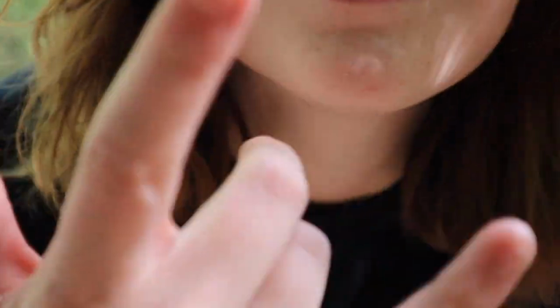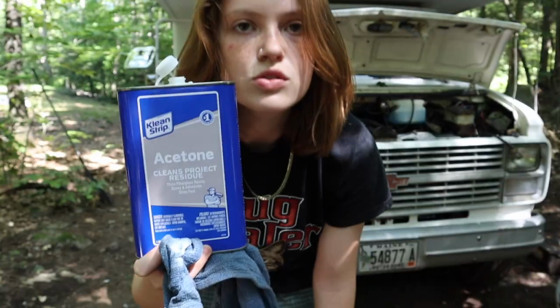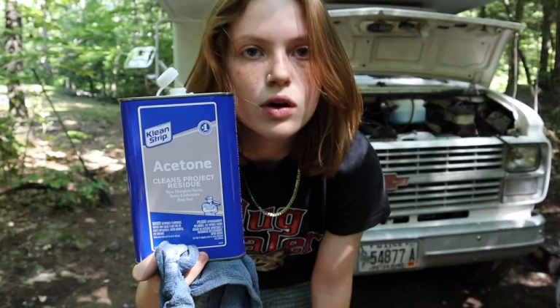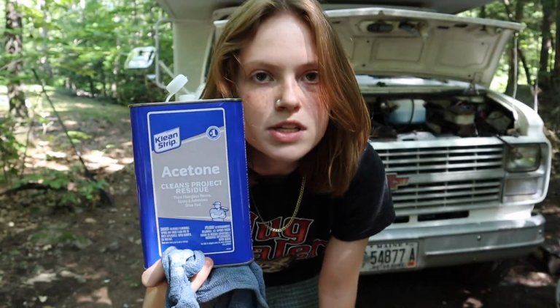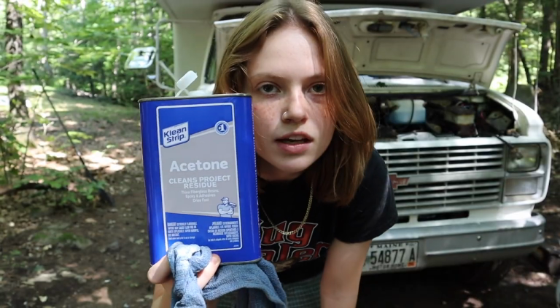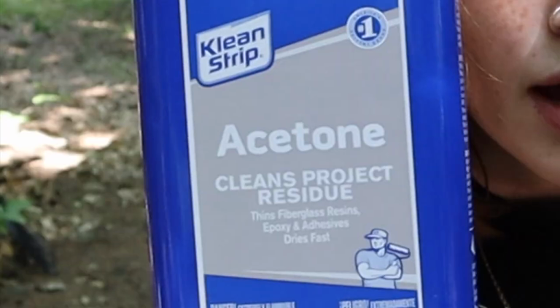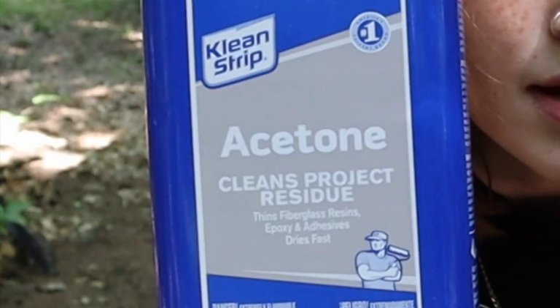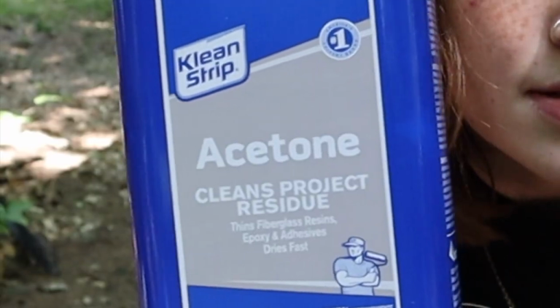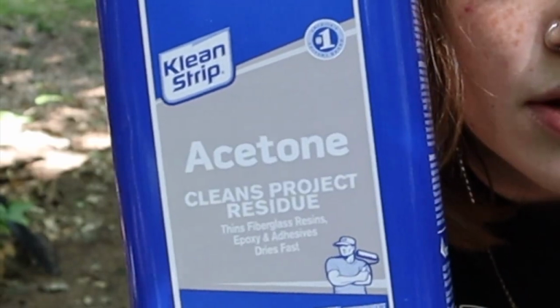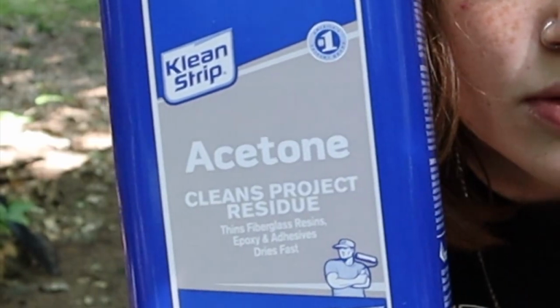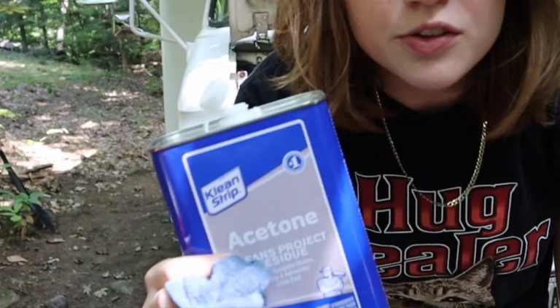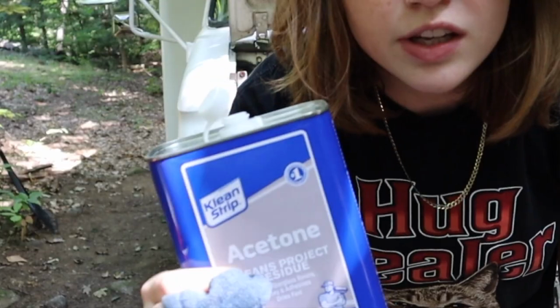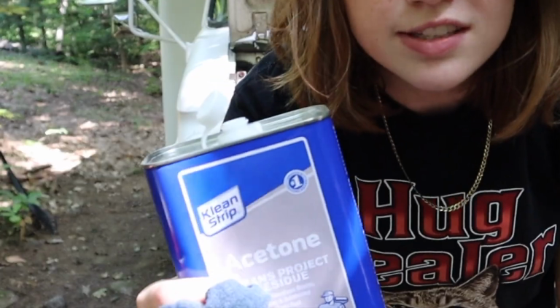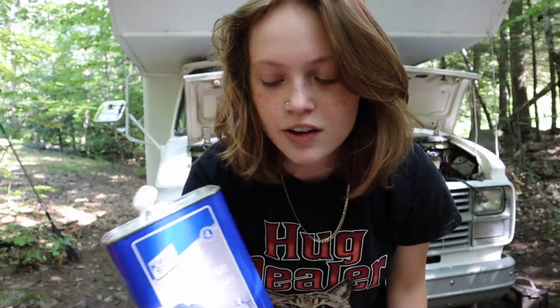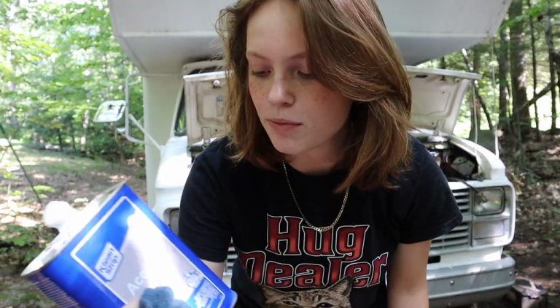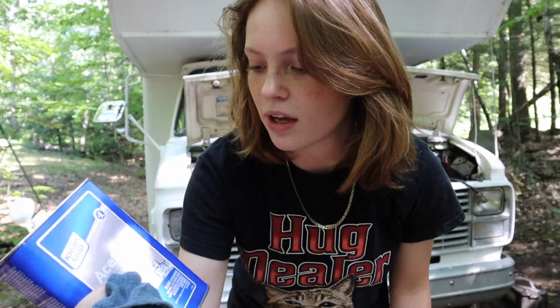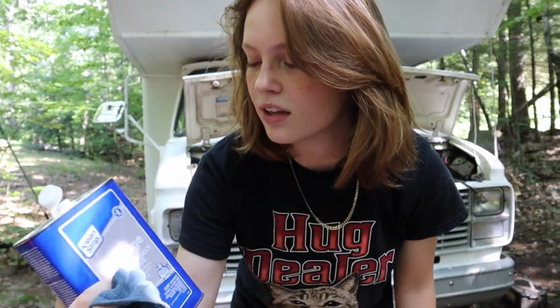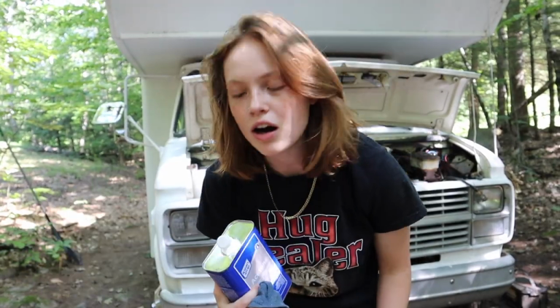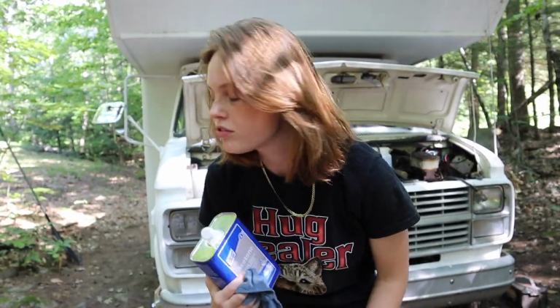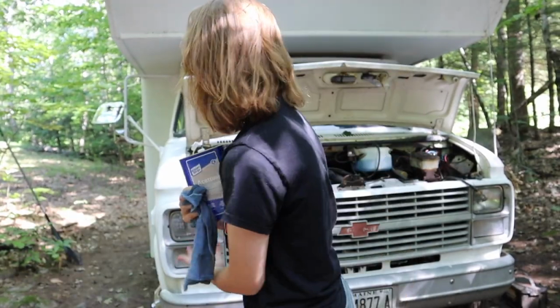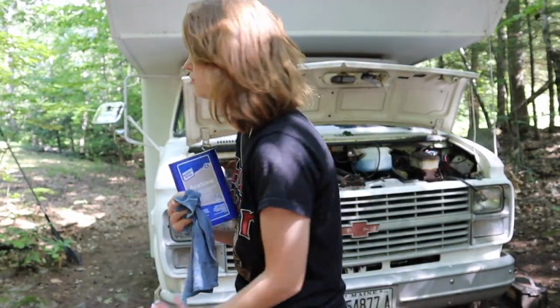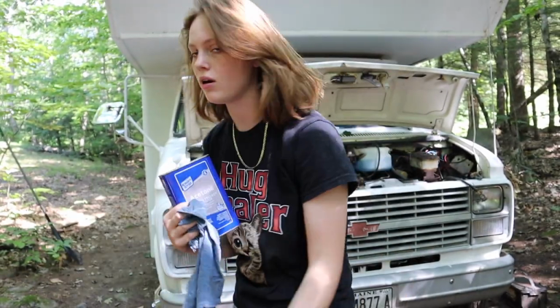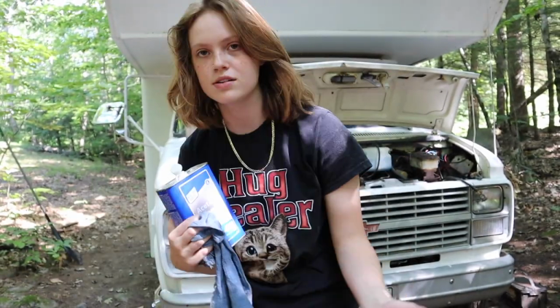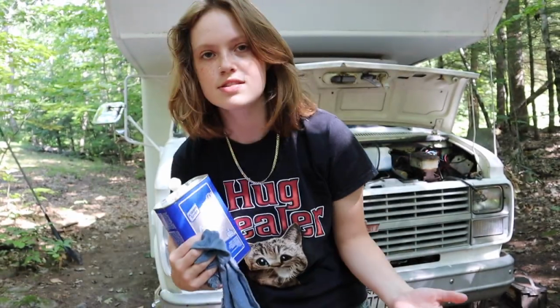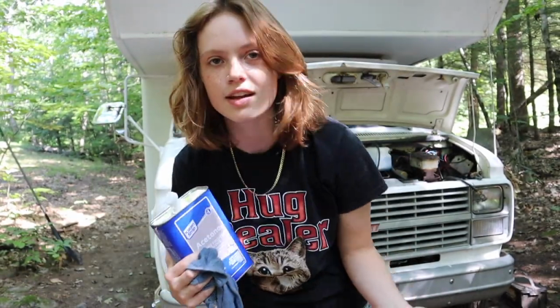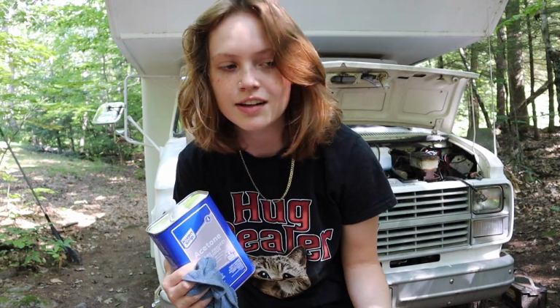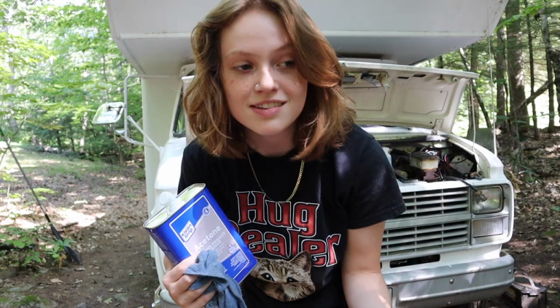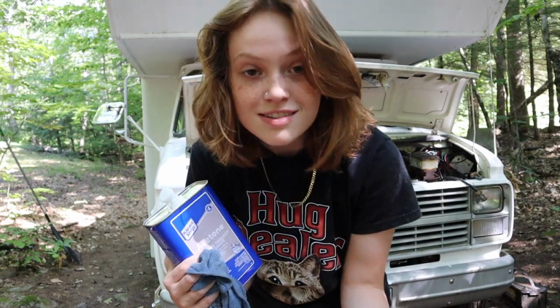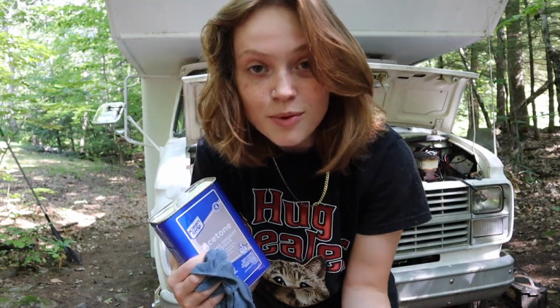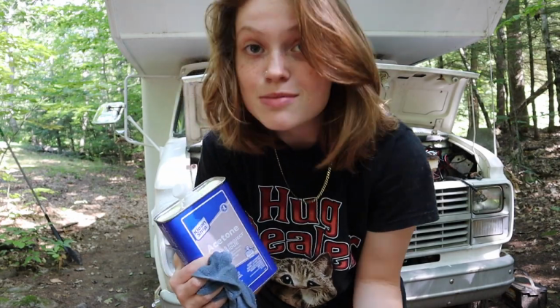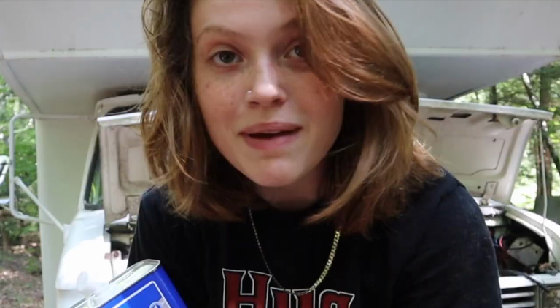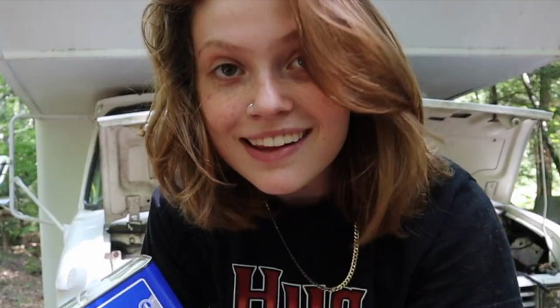So I'm taking acetone and using it to get all the paint off of parts that there isn't supposed to be paint on.